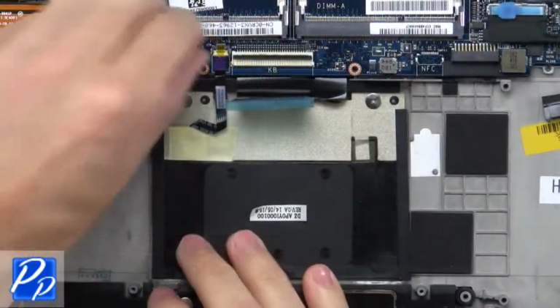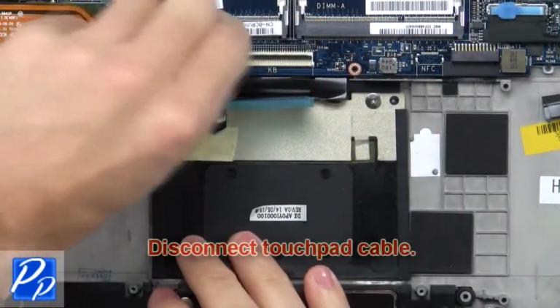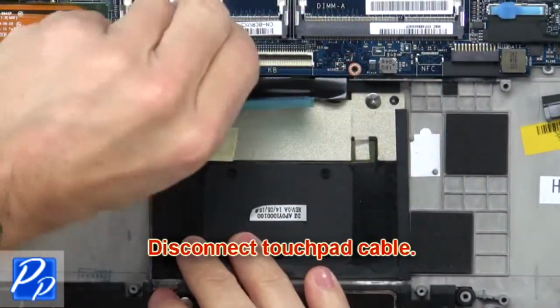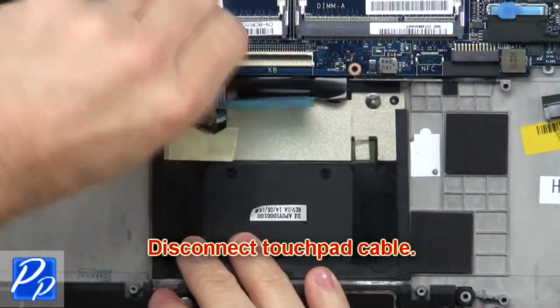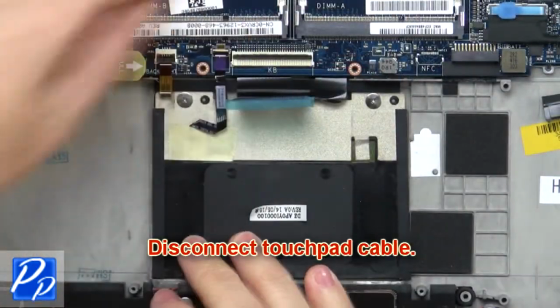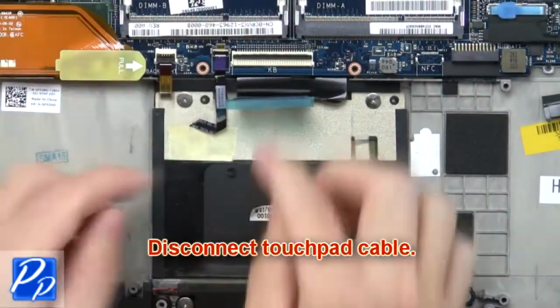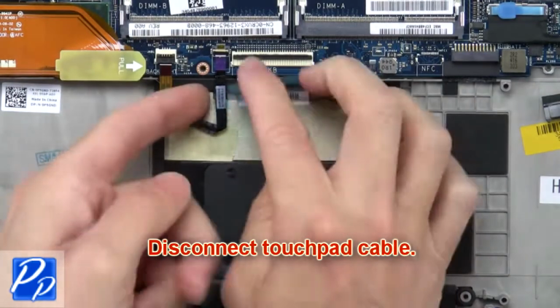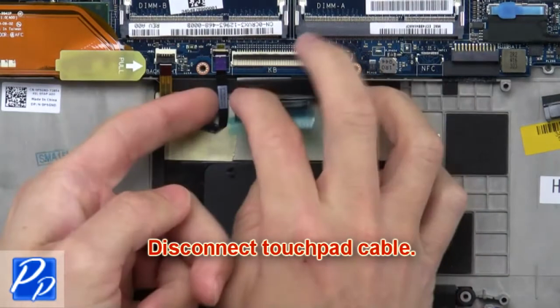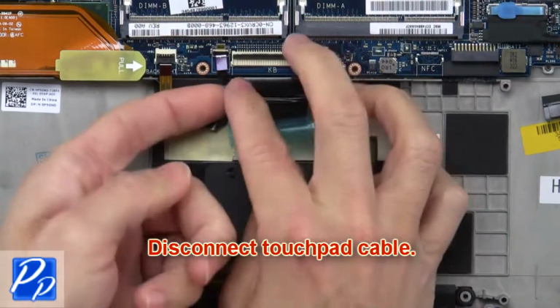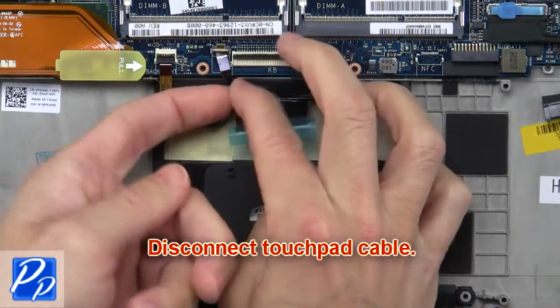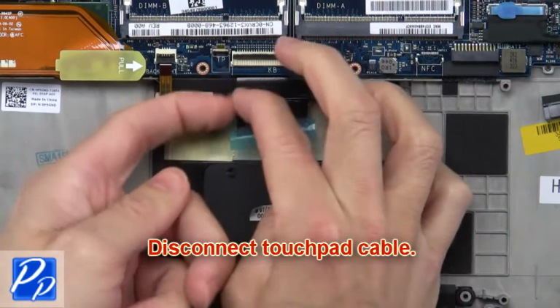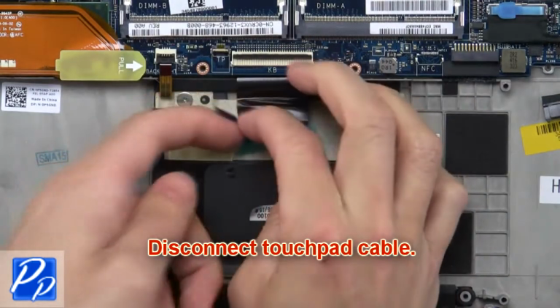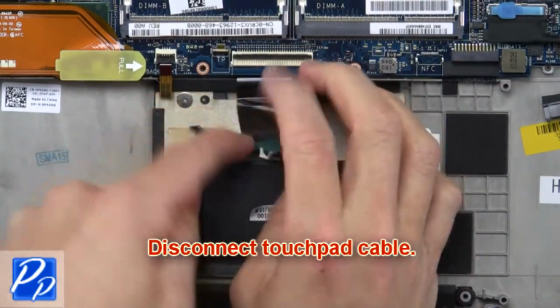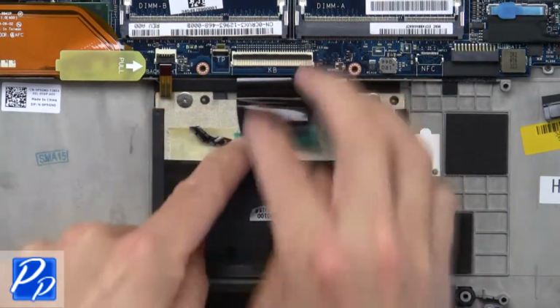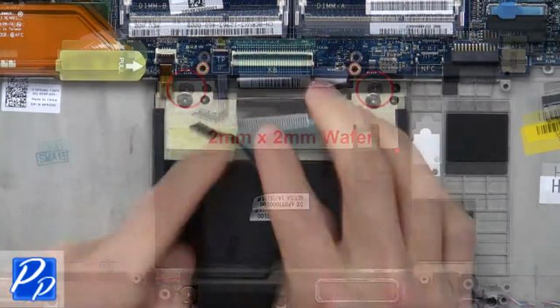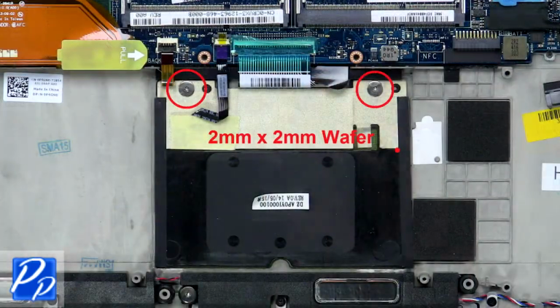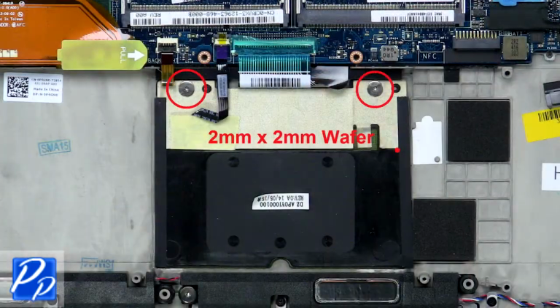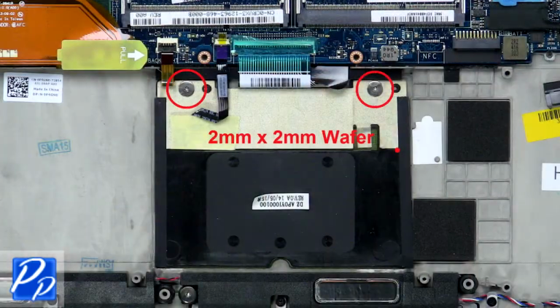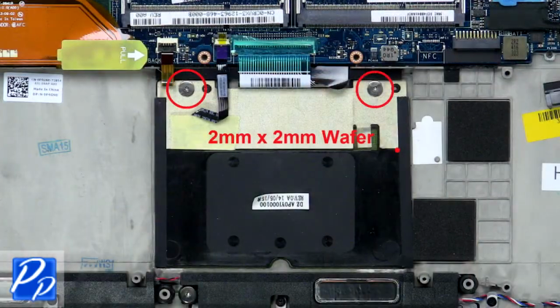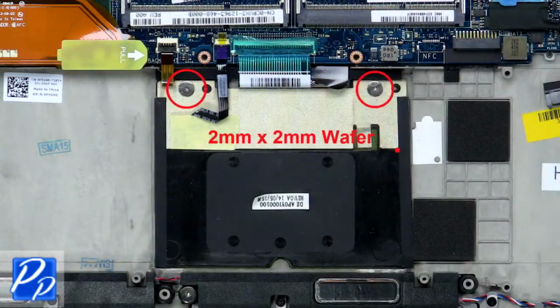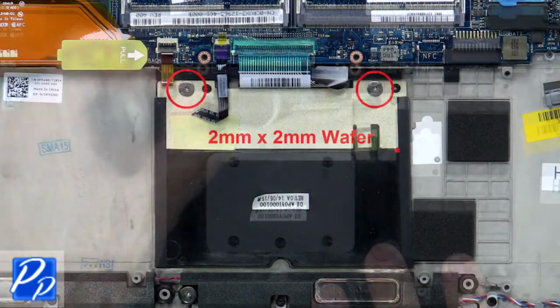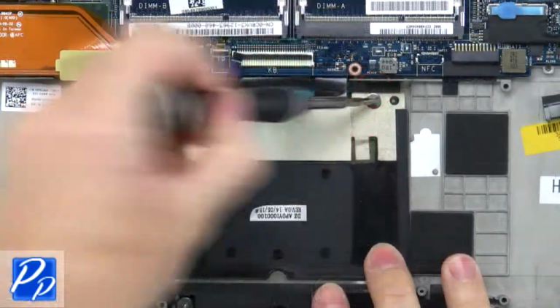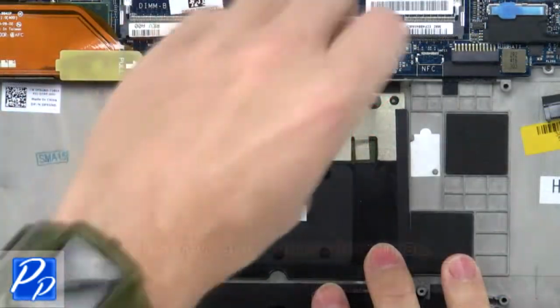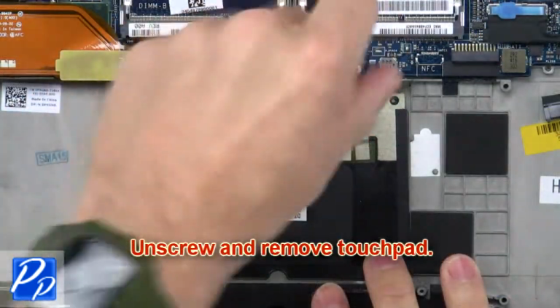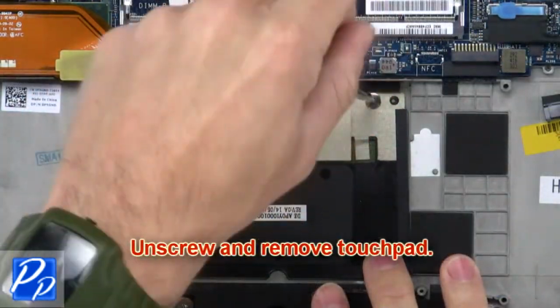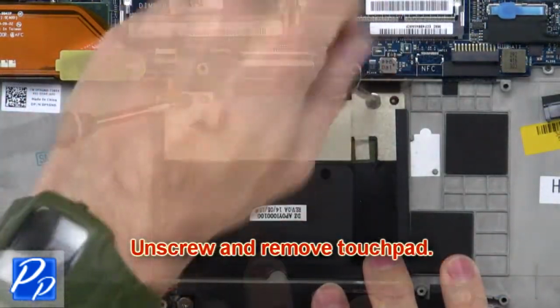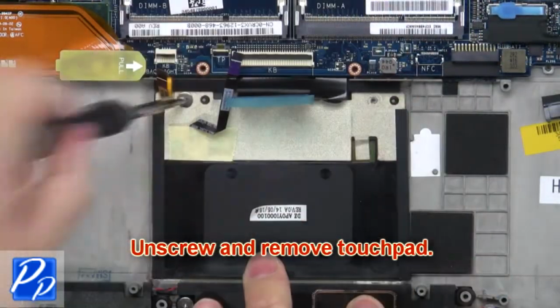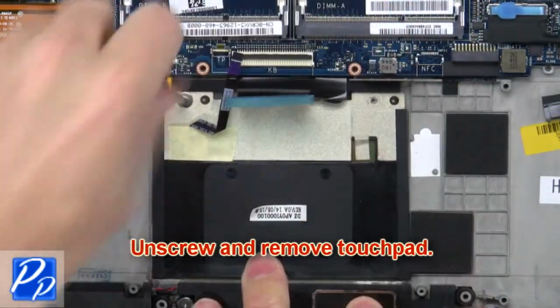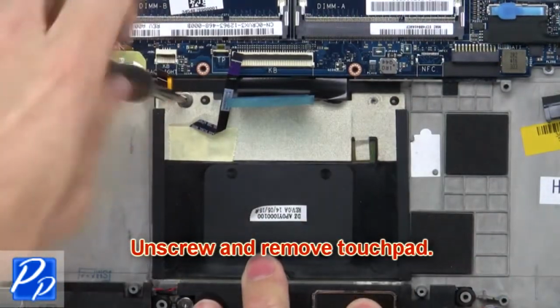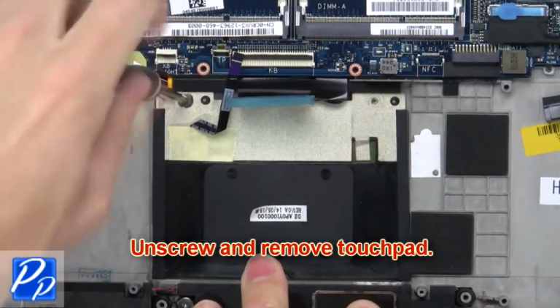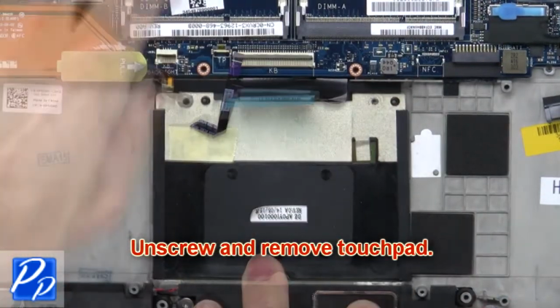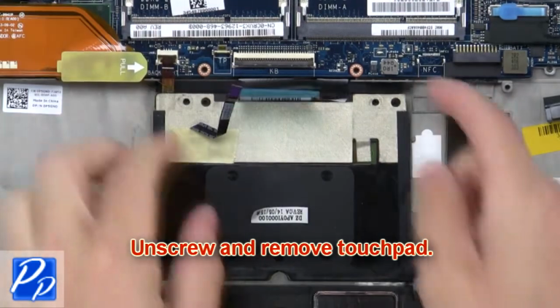Now disconnect the touchpad cable. Then unscrew and remove the touchpad.